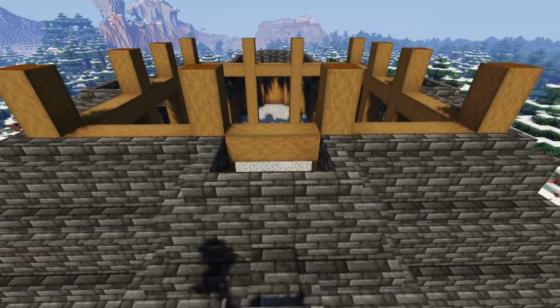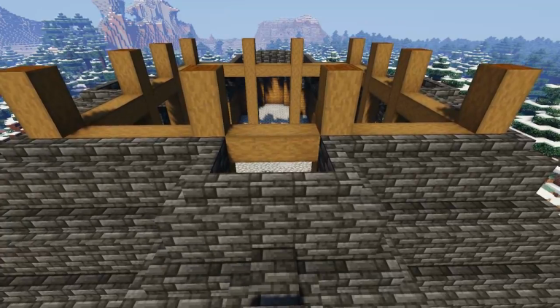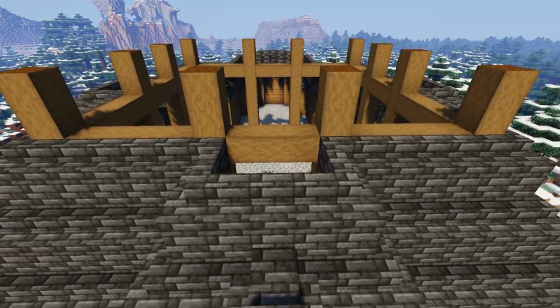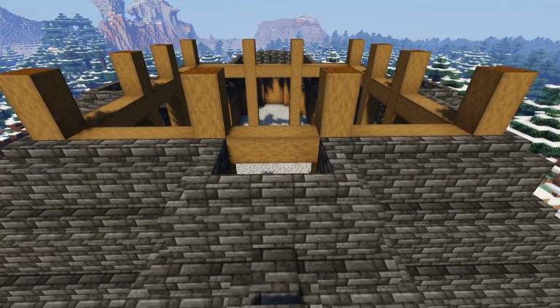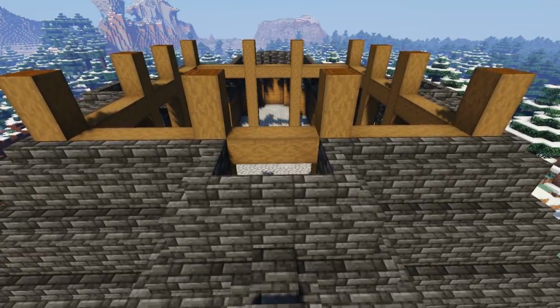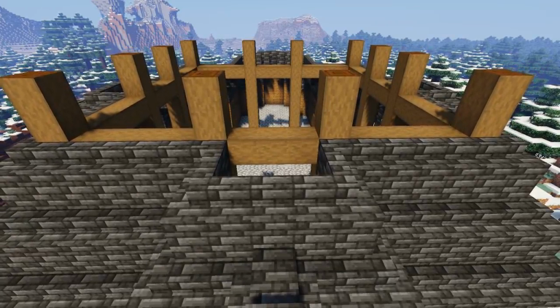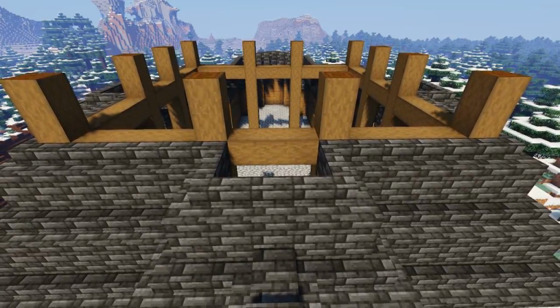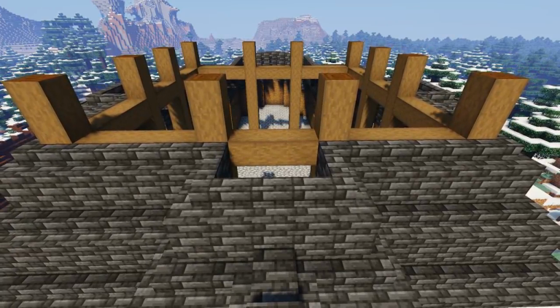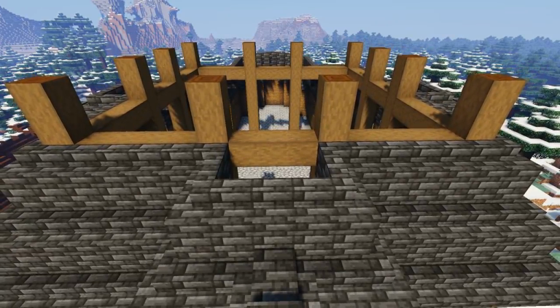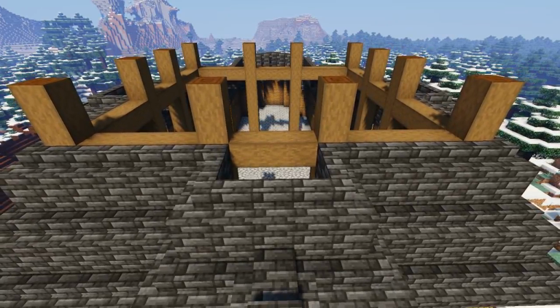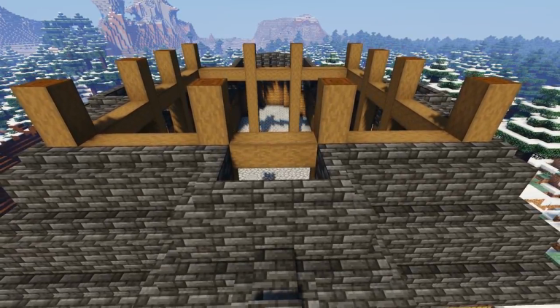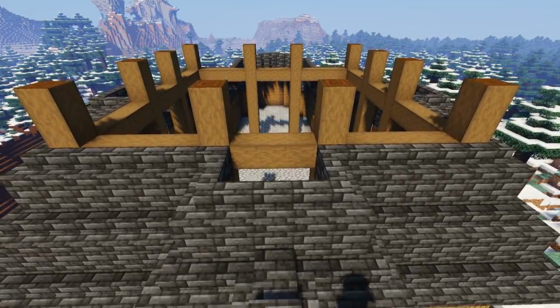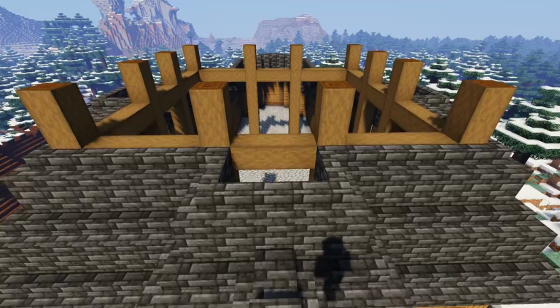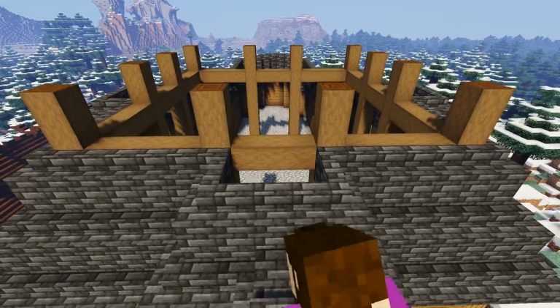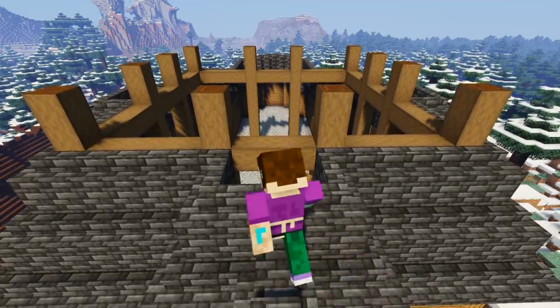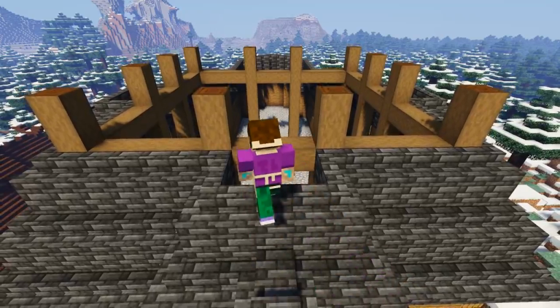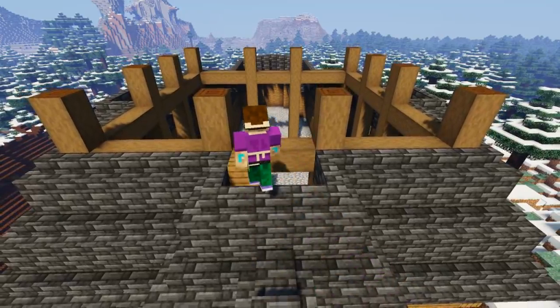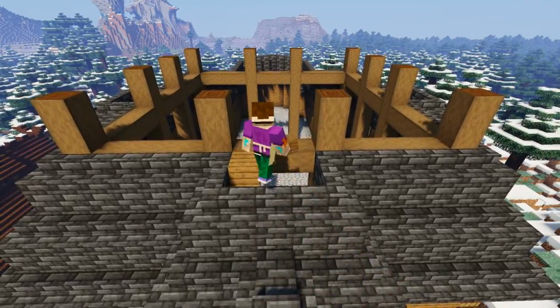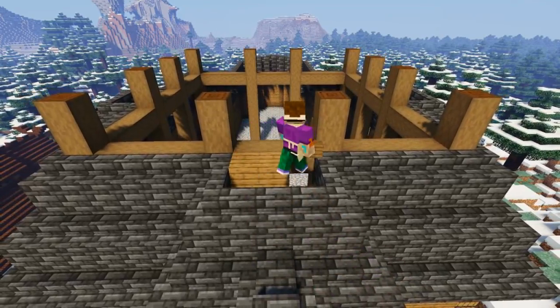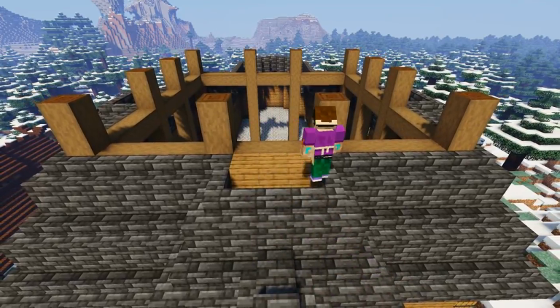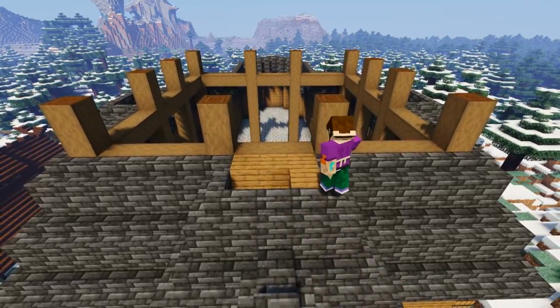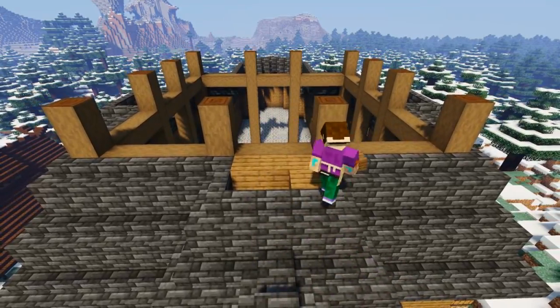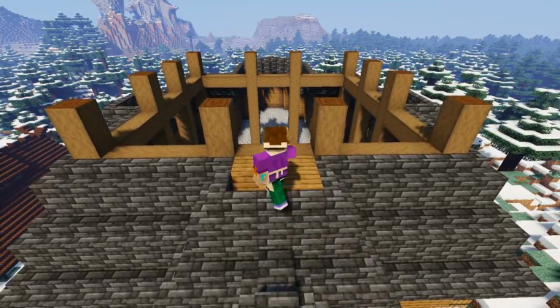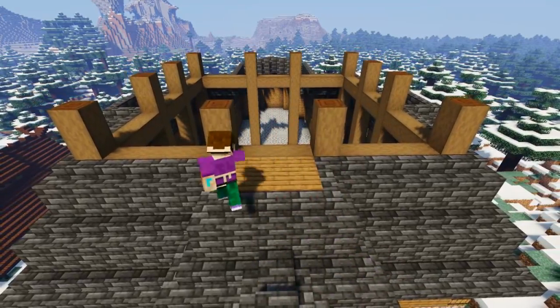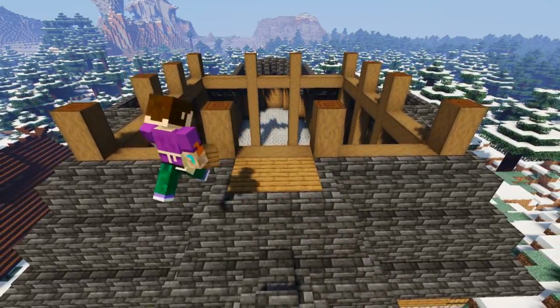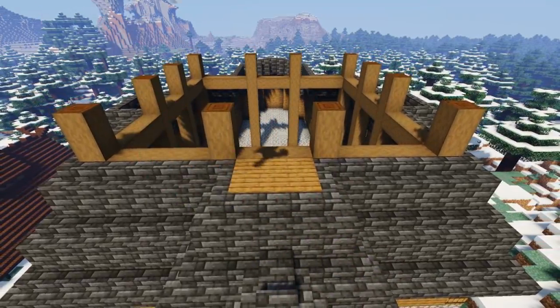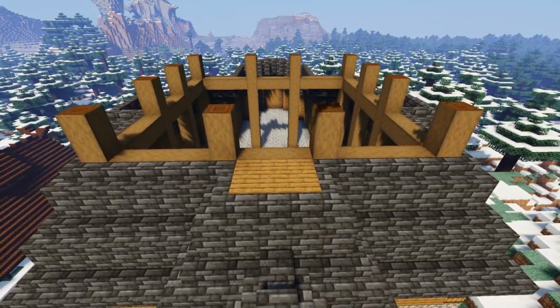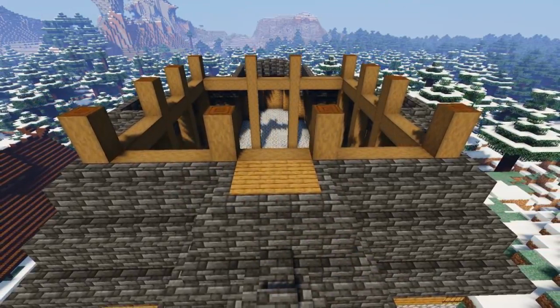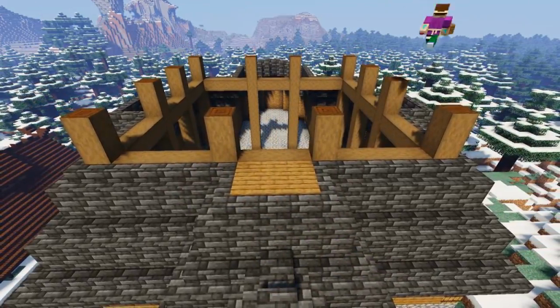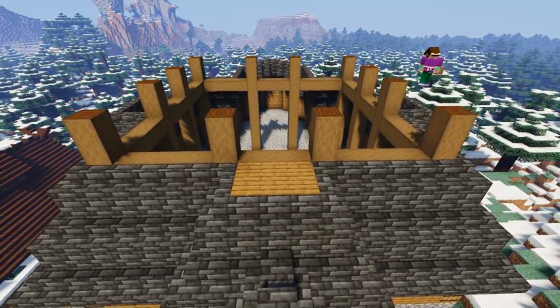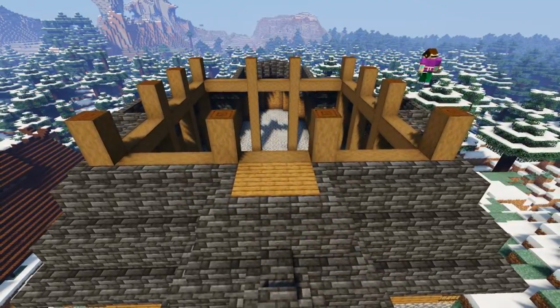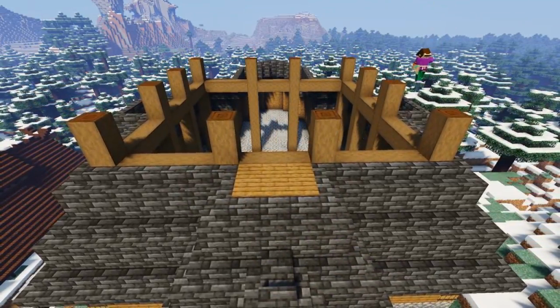Now in the gaps that we've made above the front and two side entrances, we're going to fill those gaps with spruce planks like shown.